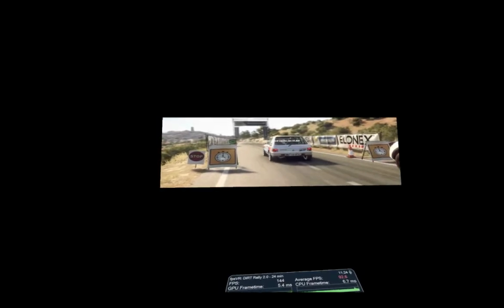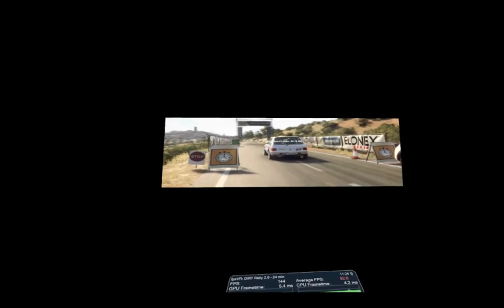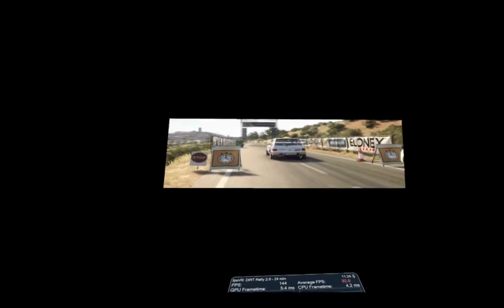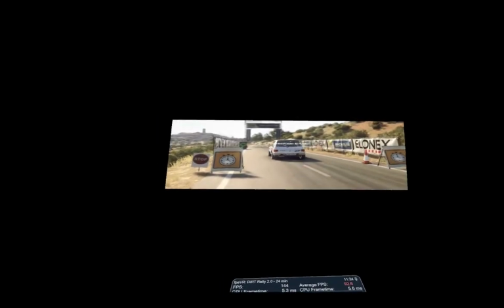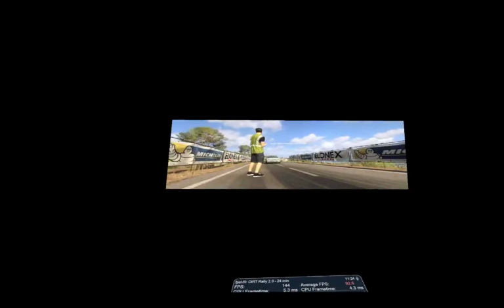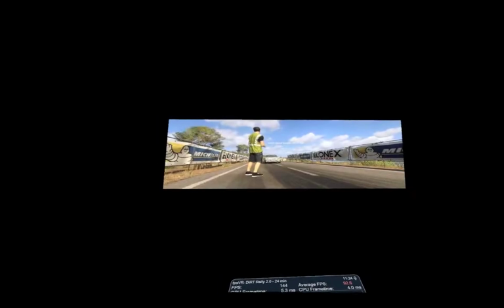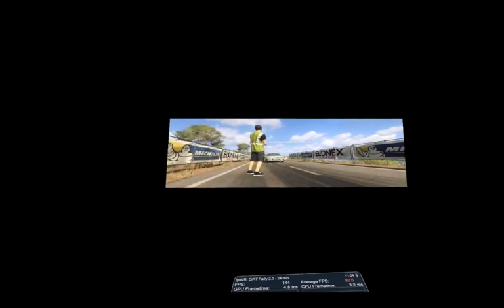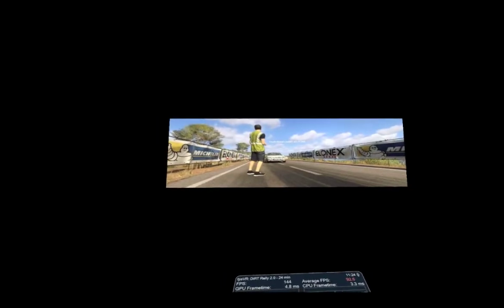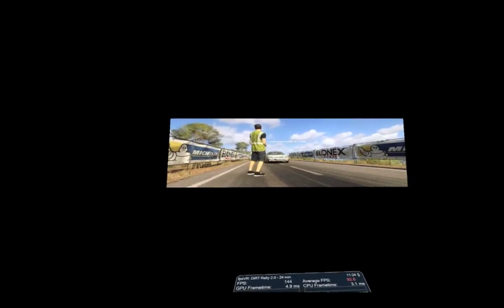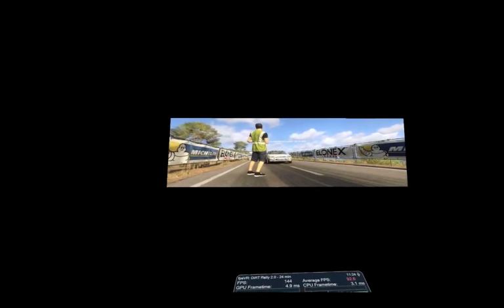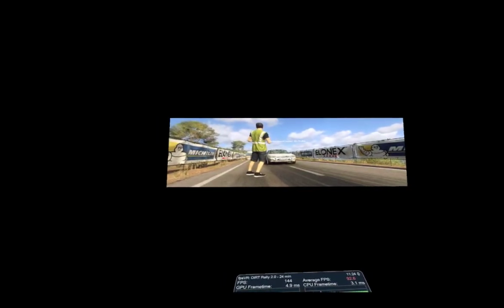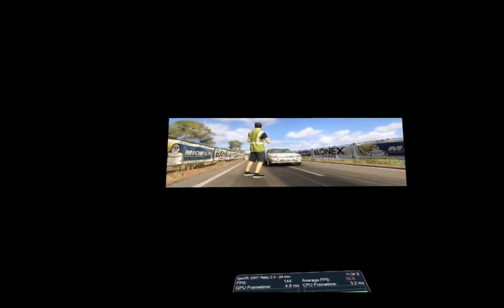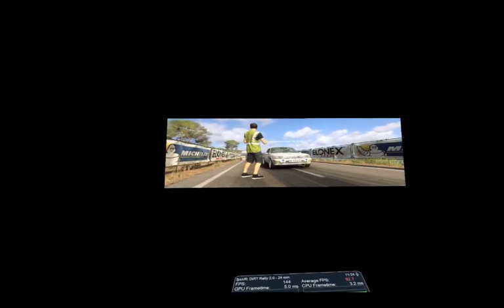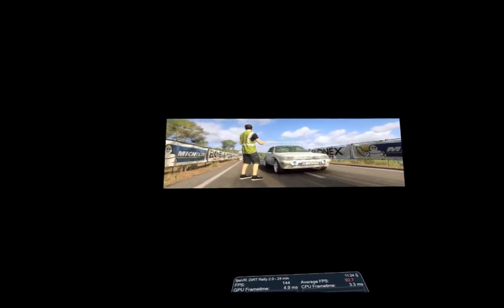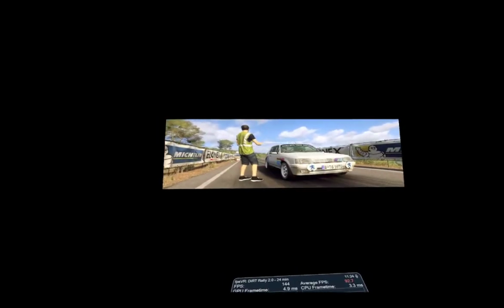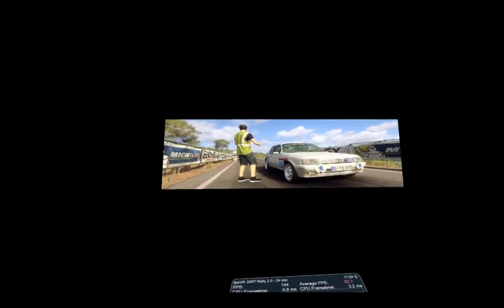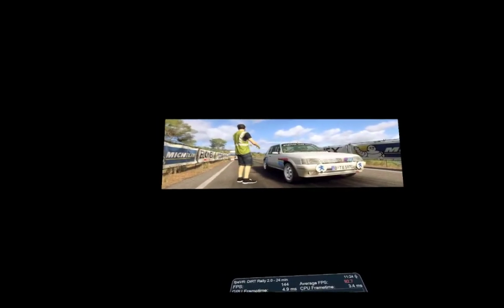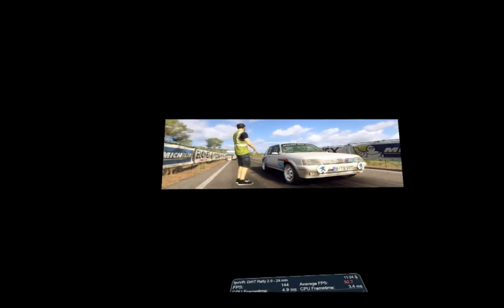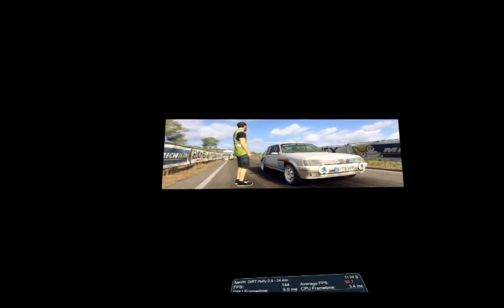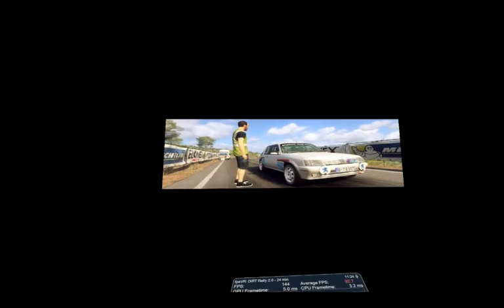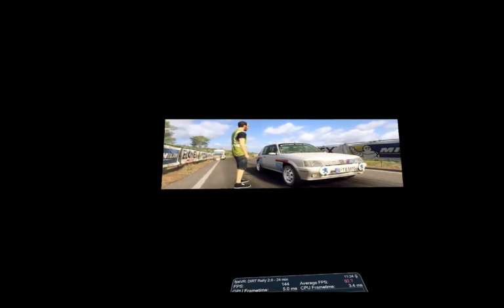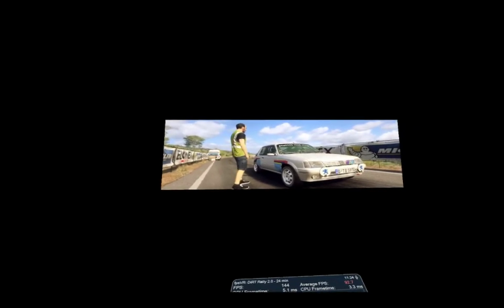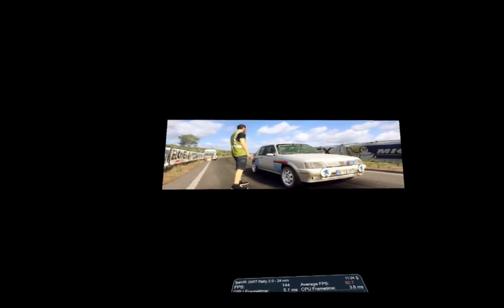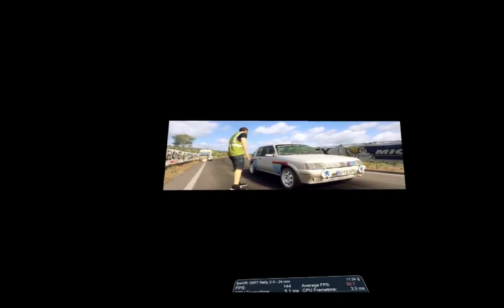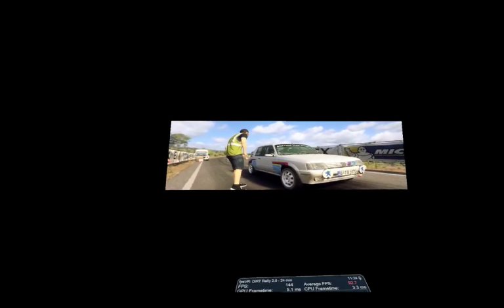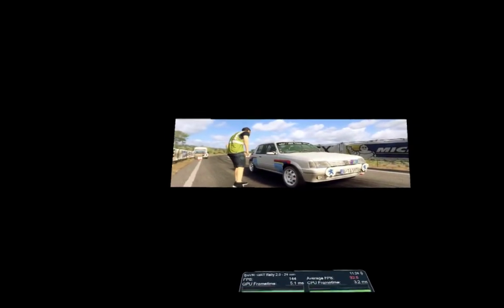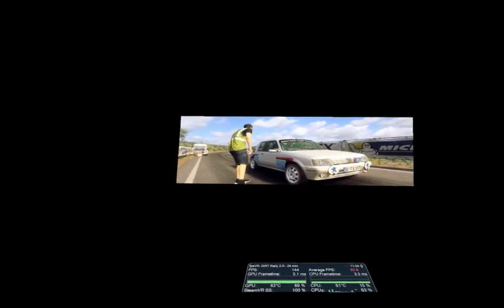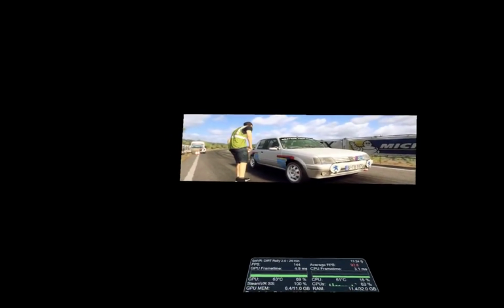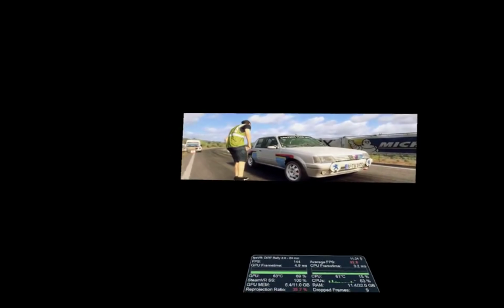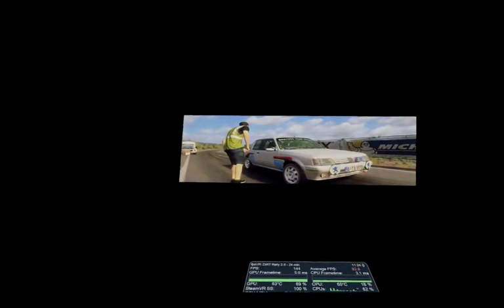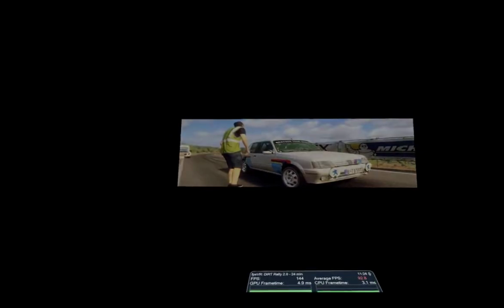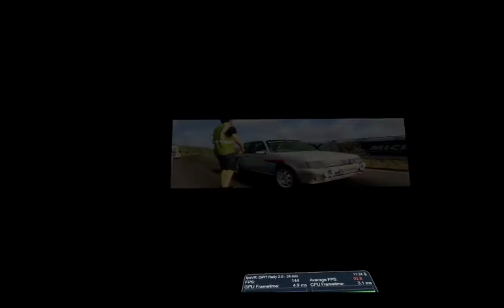It starts at 50, six left, 30, two right open, six long. Good luck.